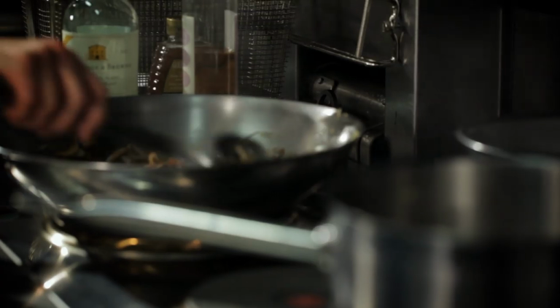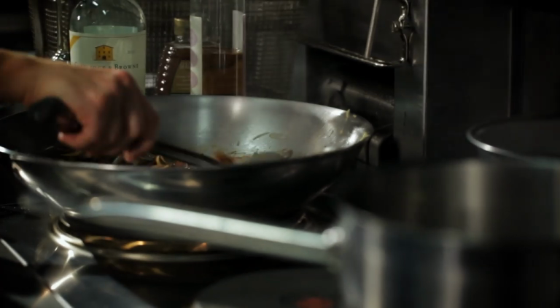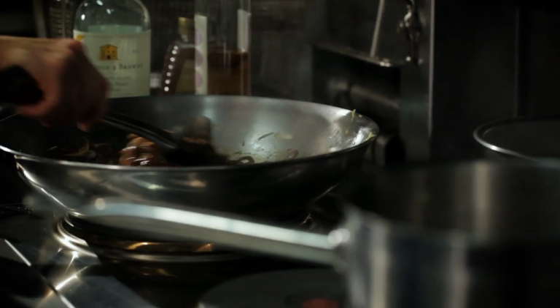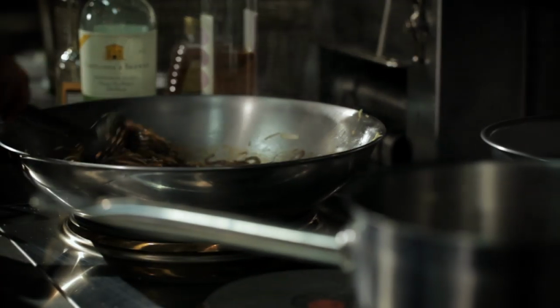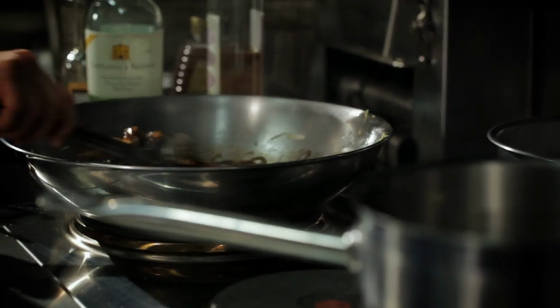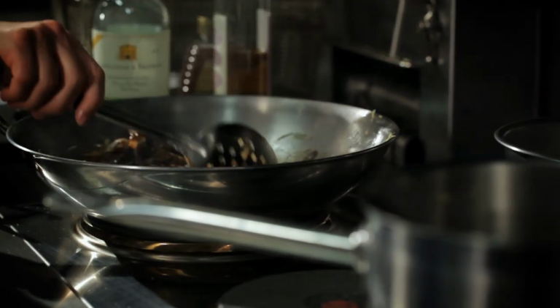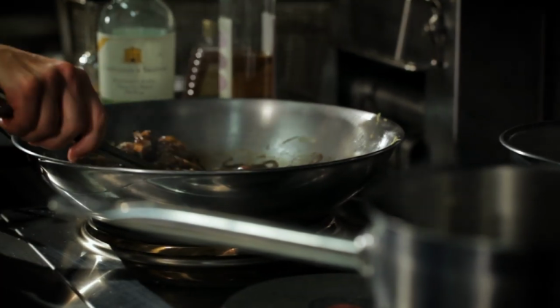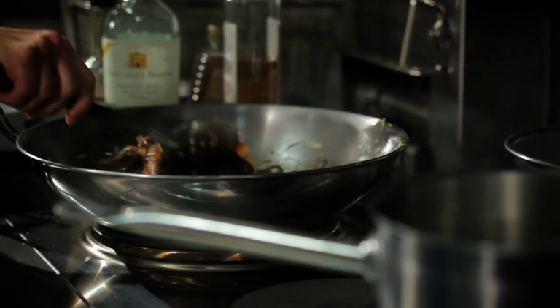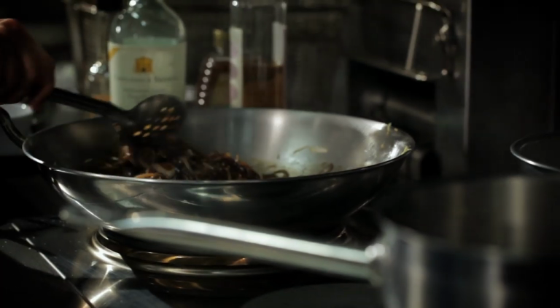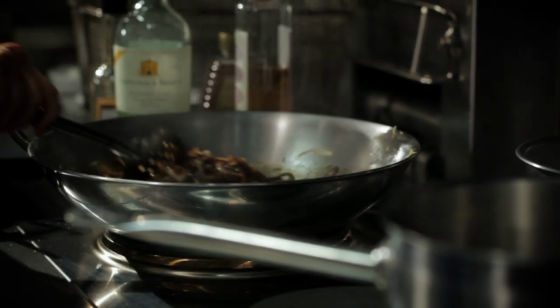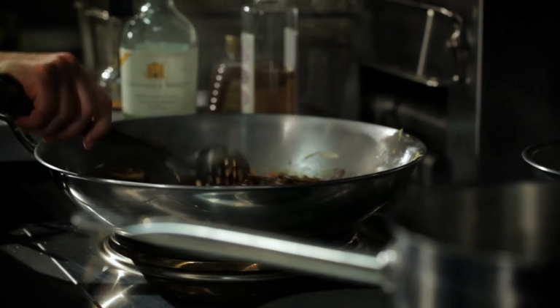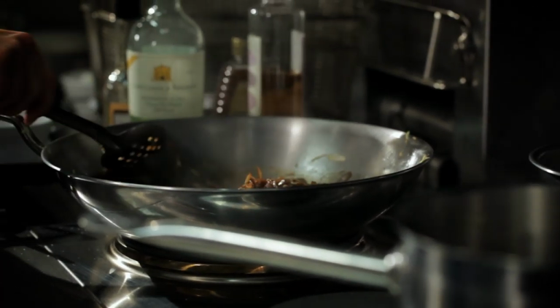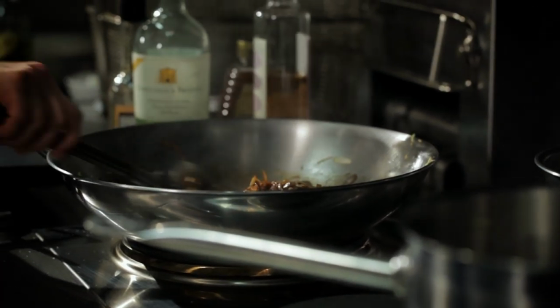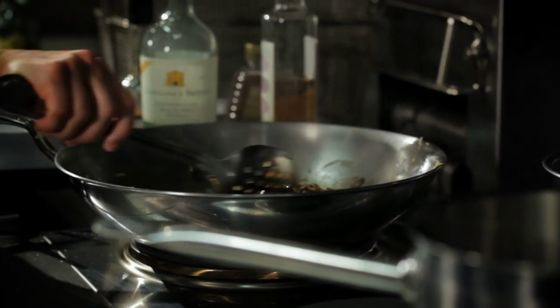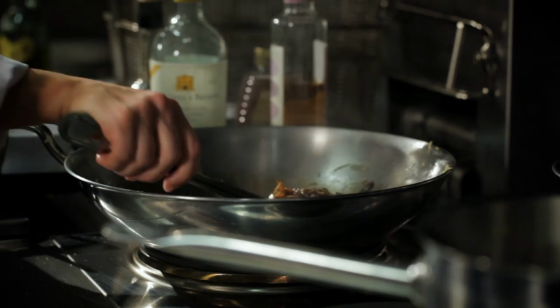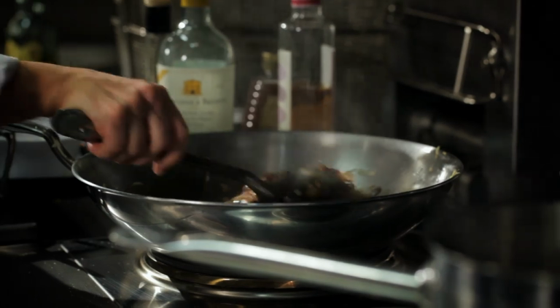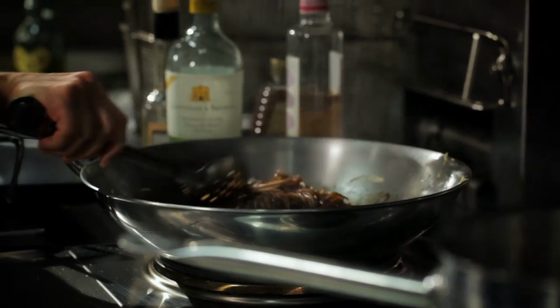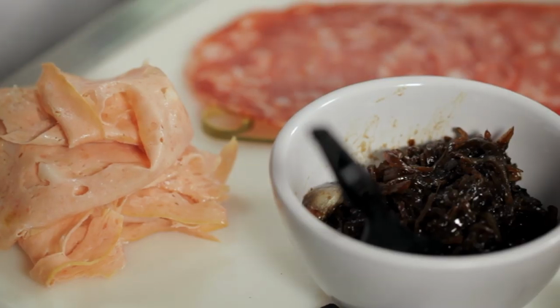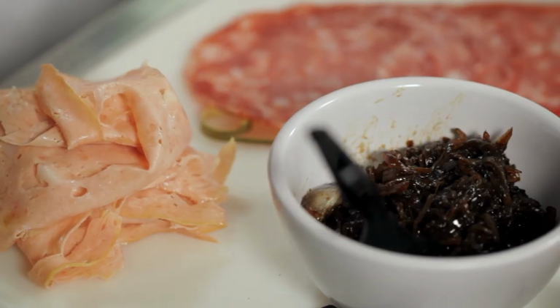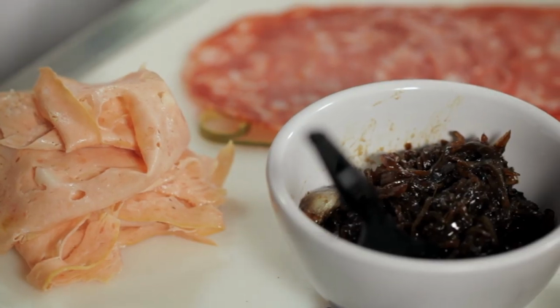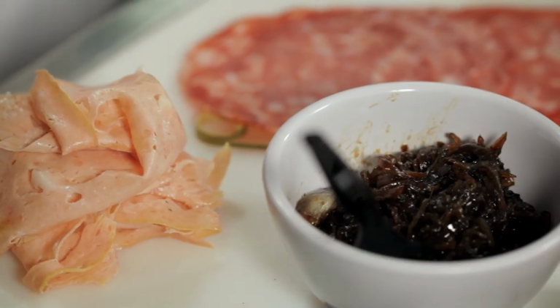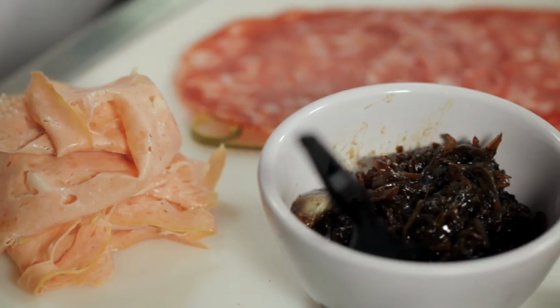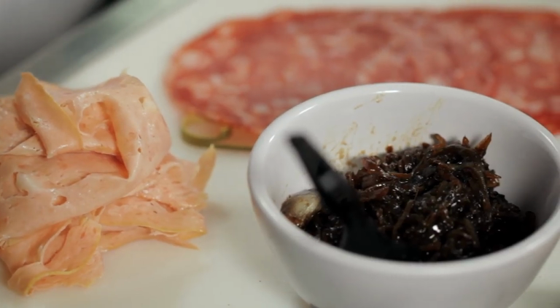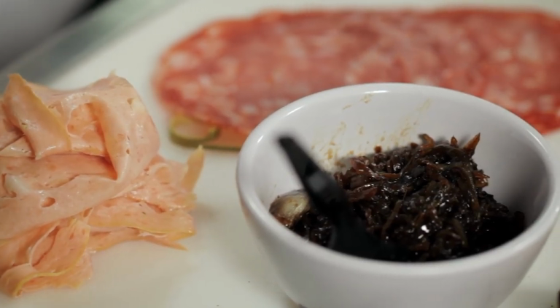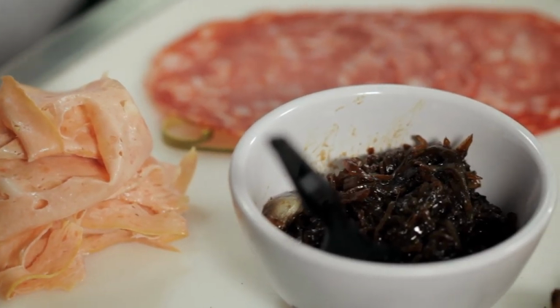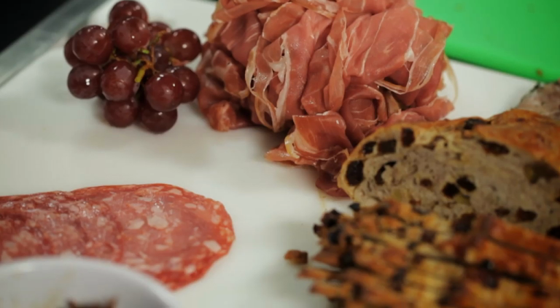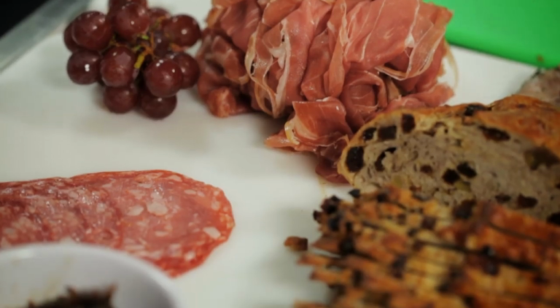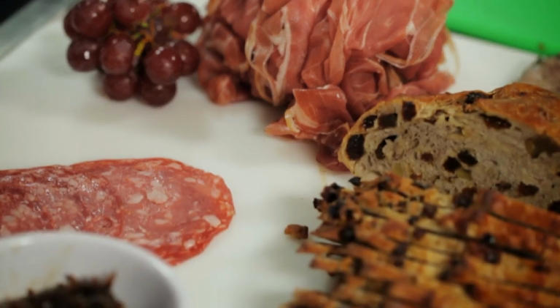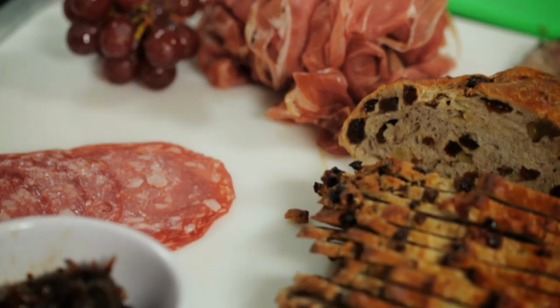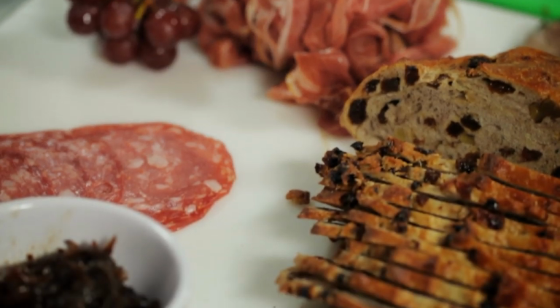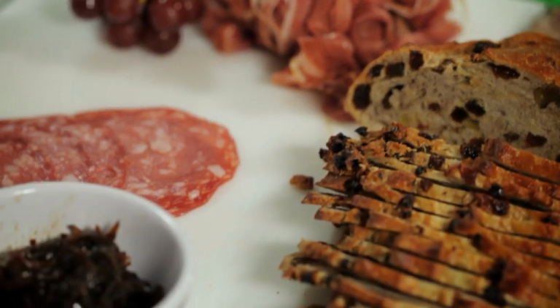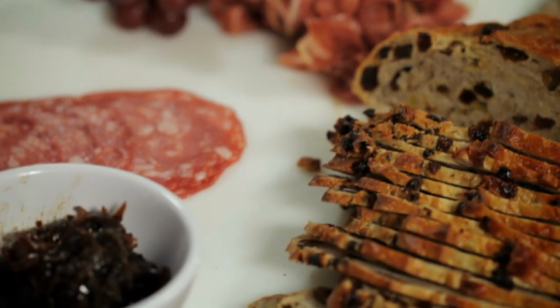And then that all kind of melds together into this sweet jam, and we put it out with our lovely meats.